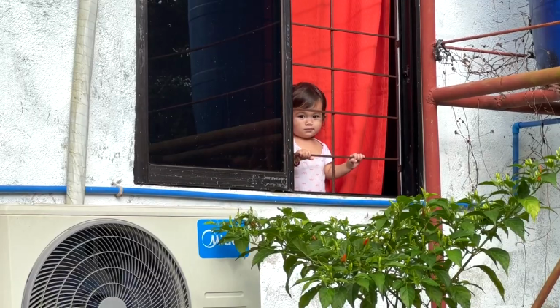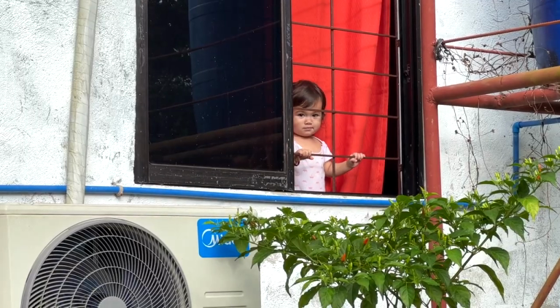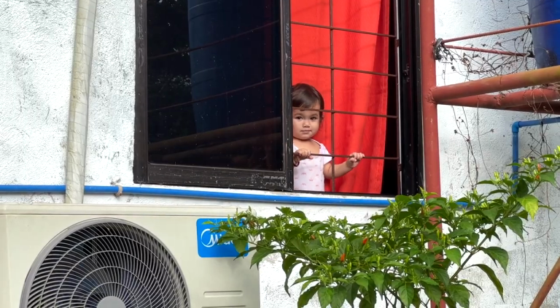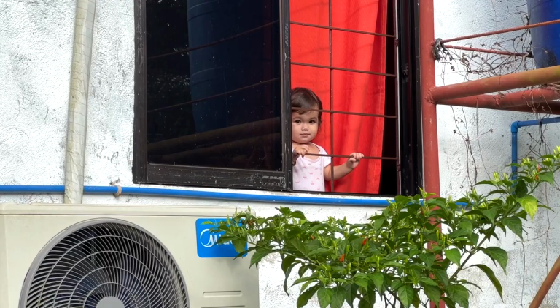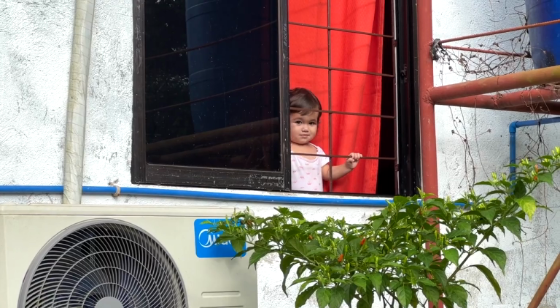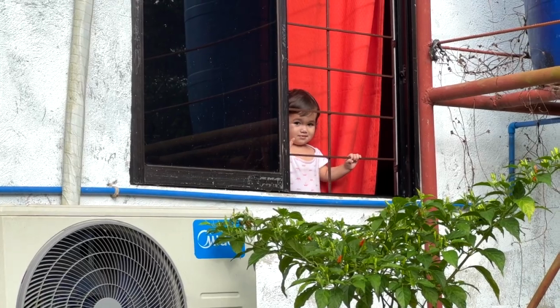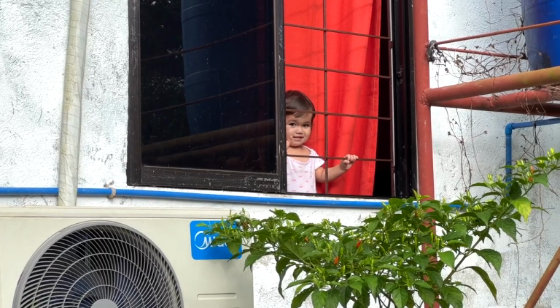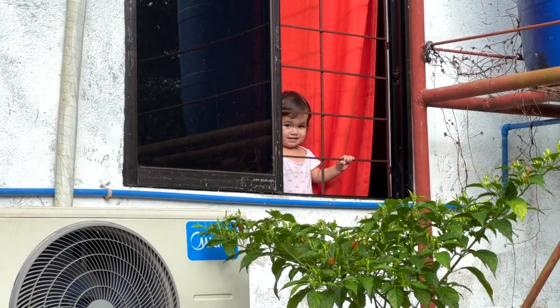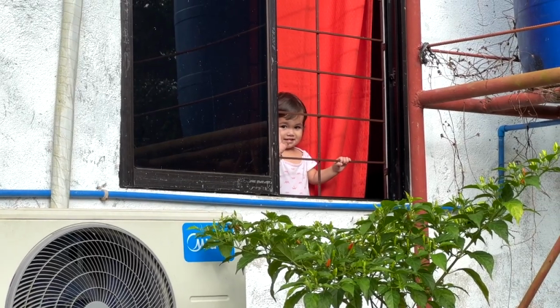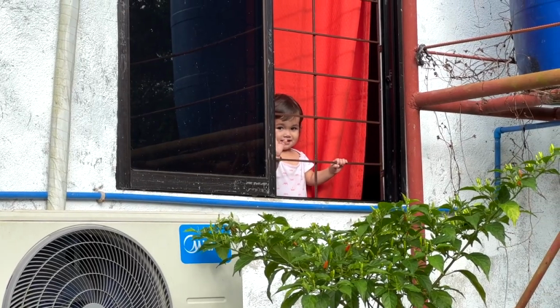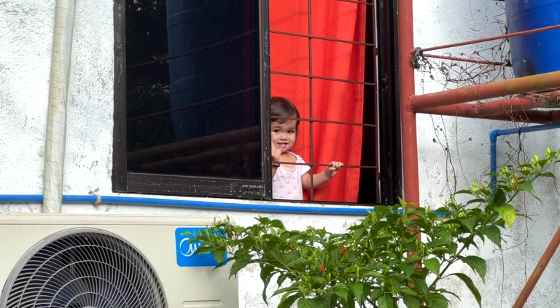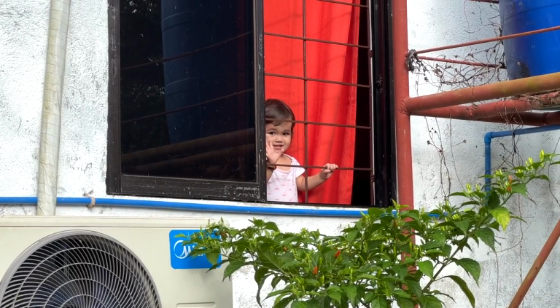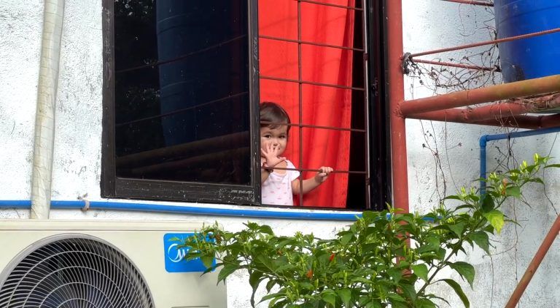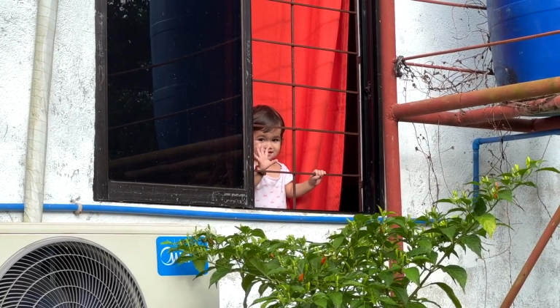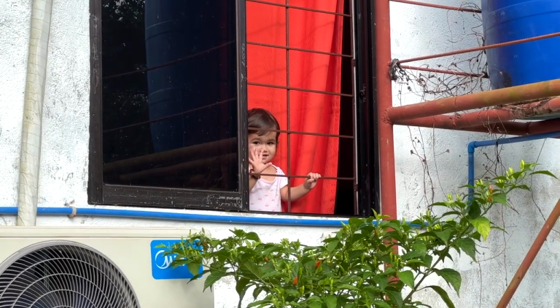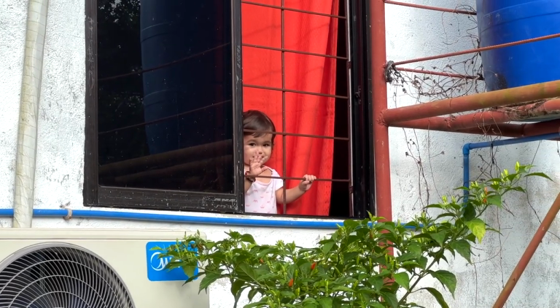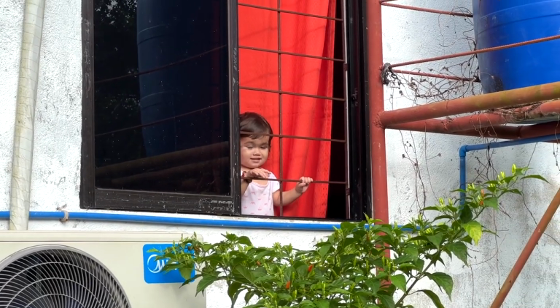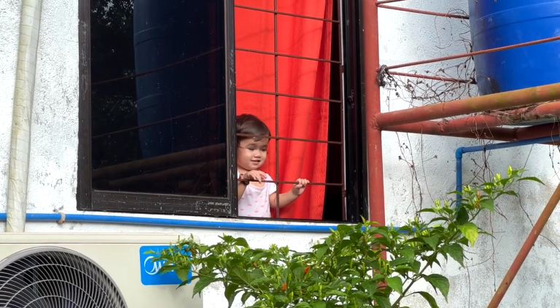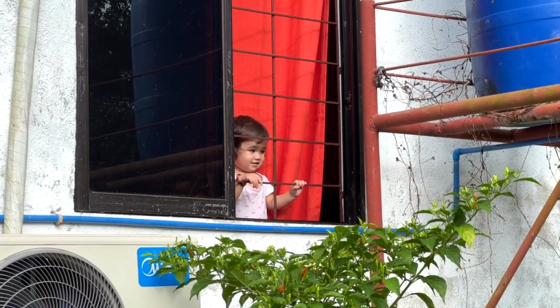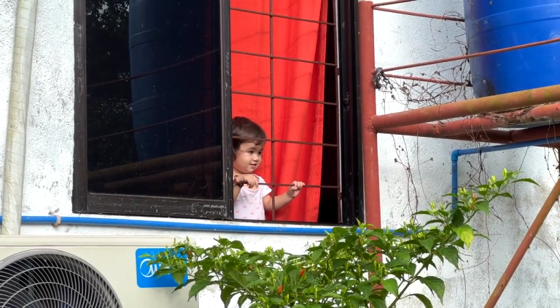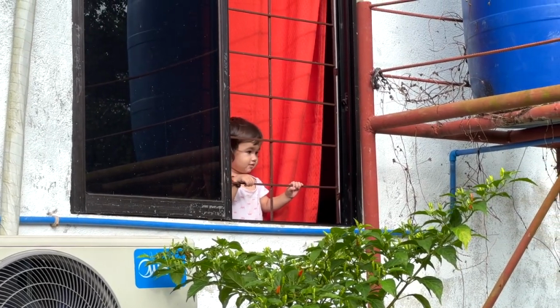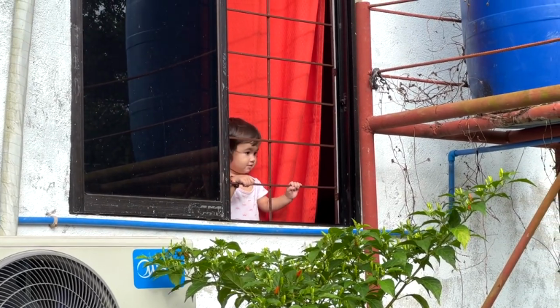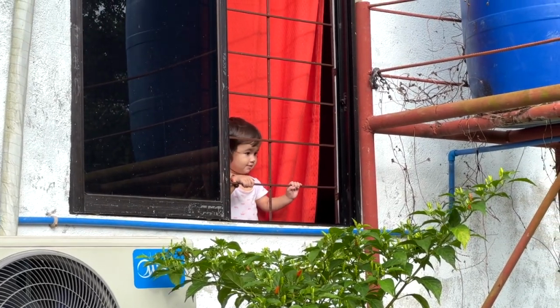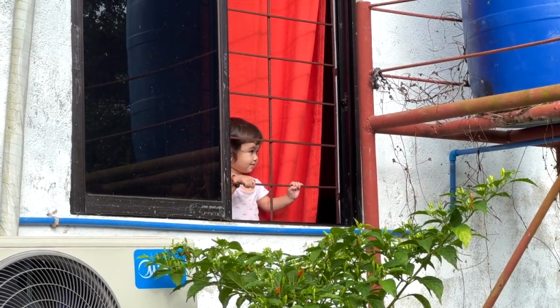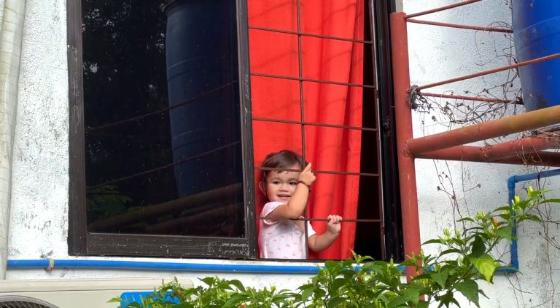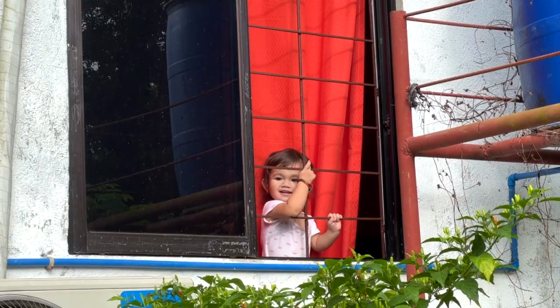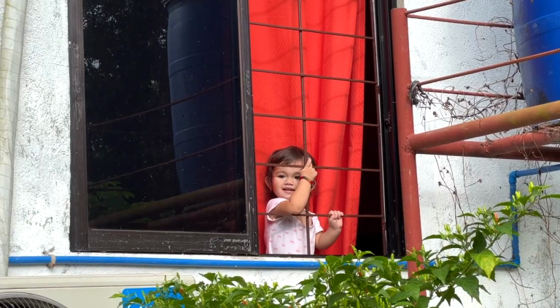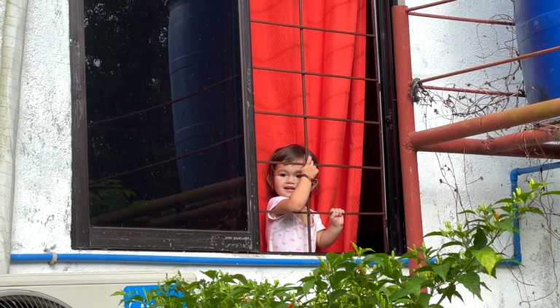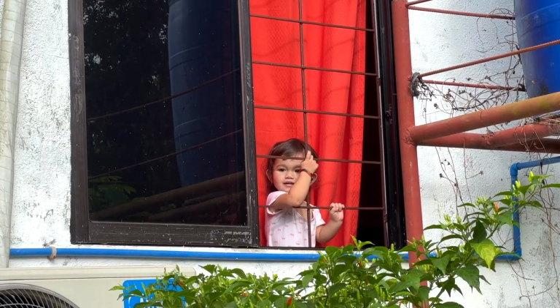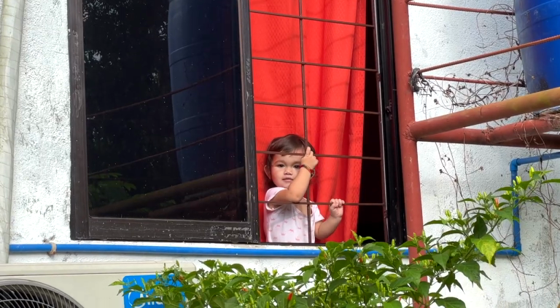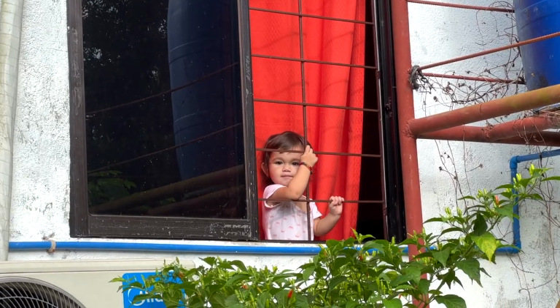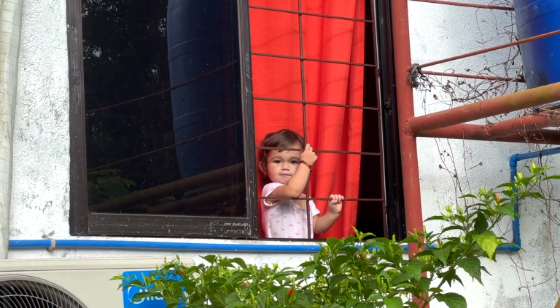Hi! Mommy is working here. You're alone there?